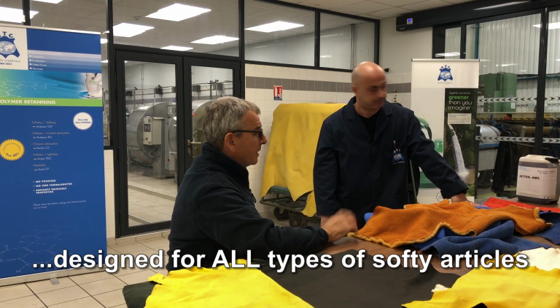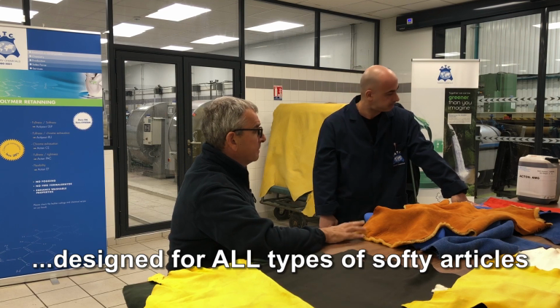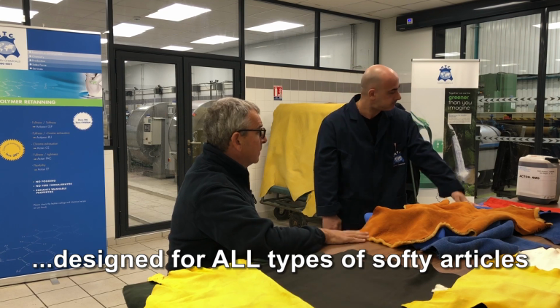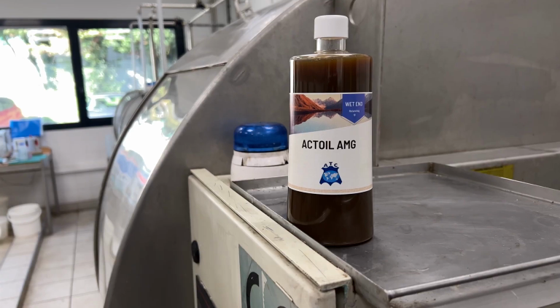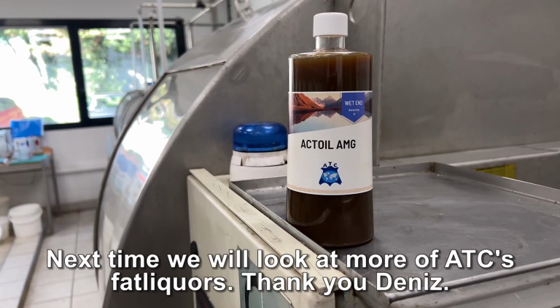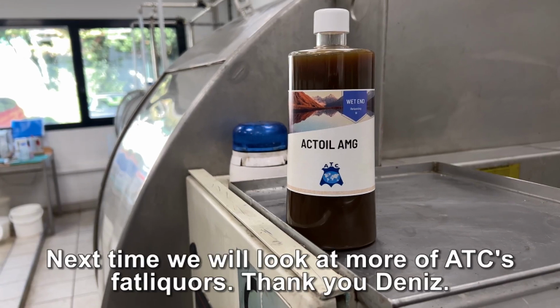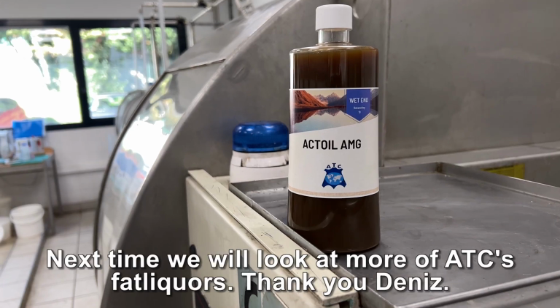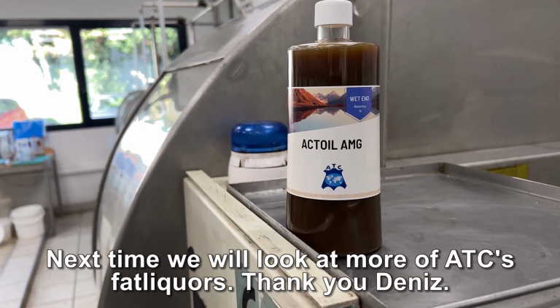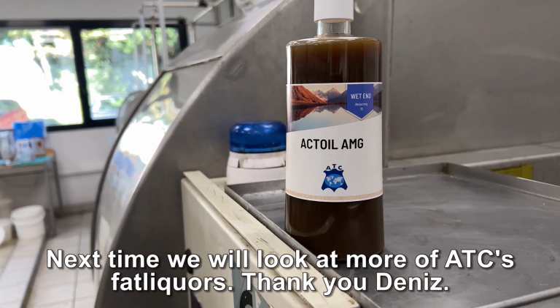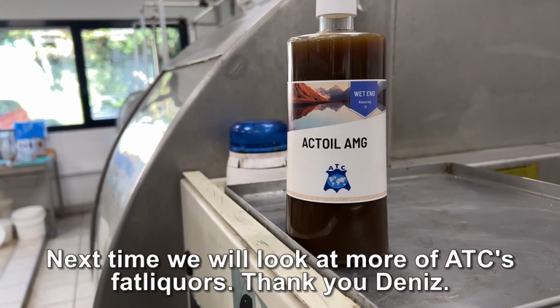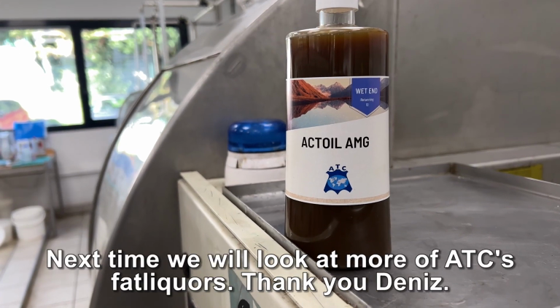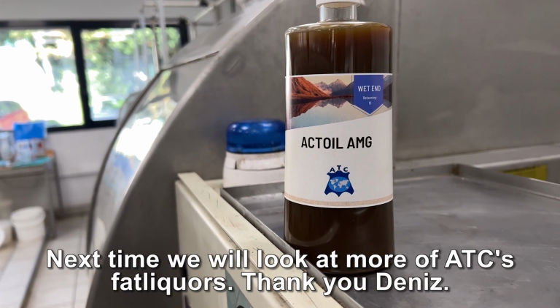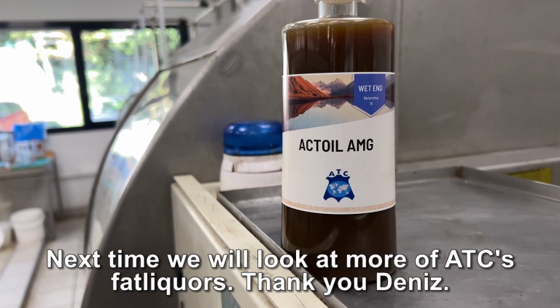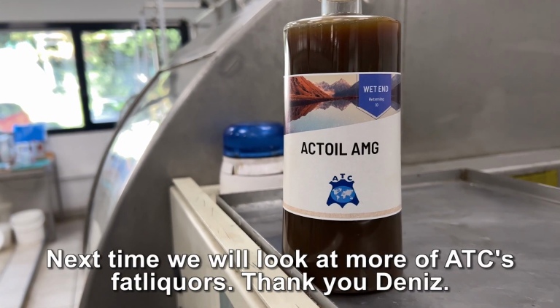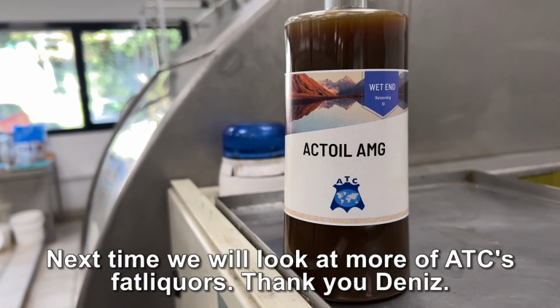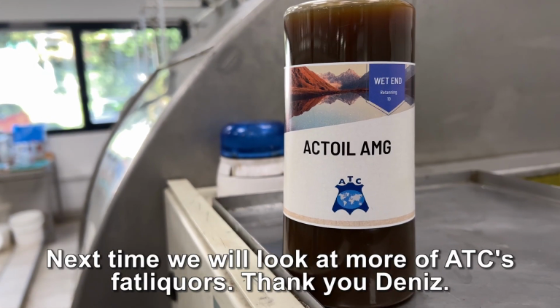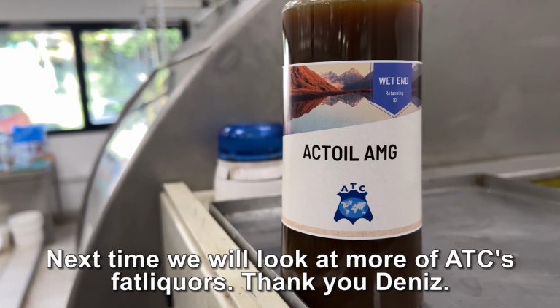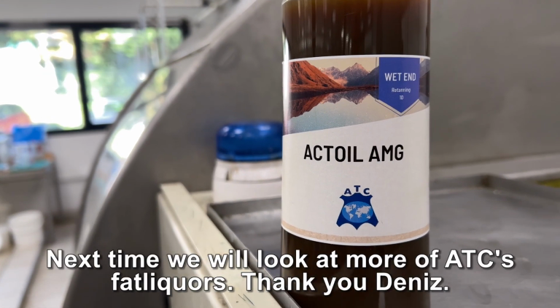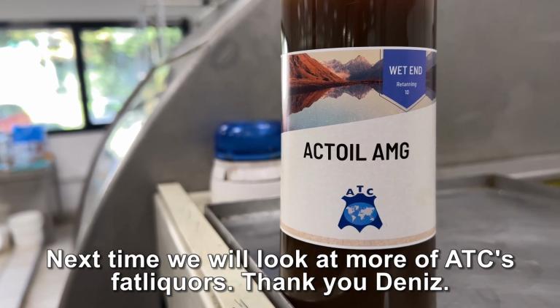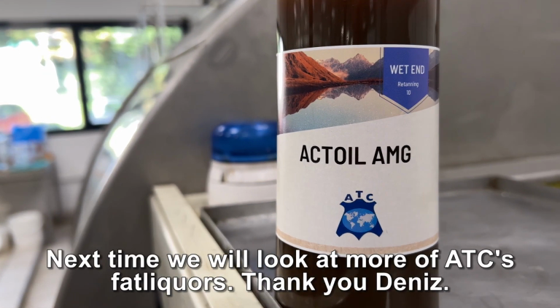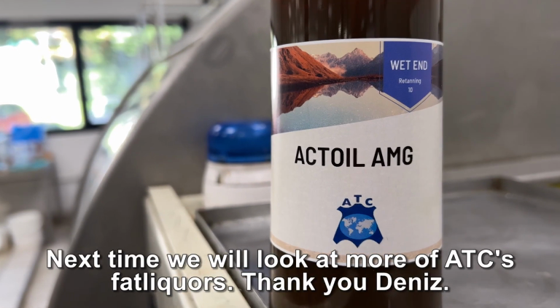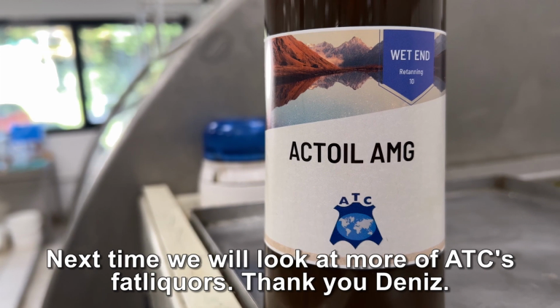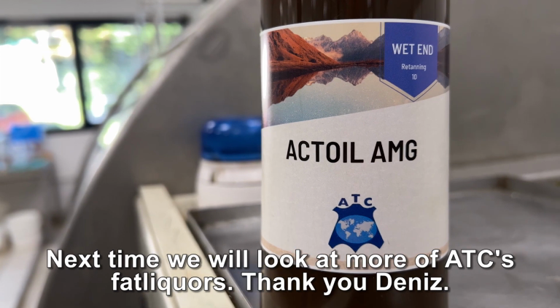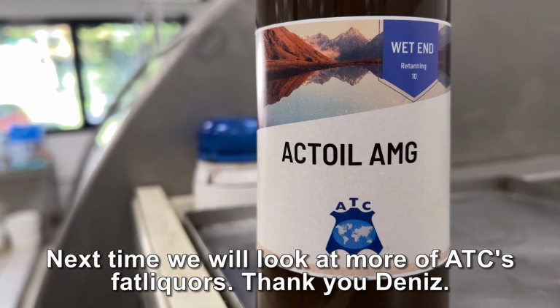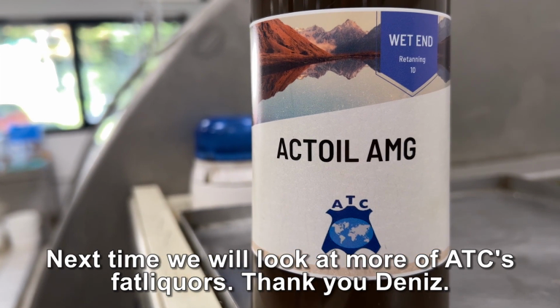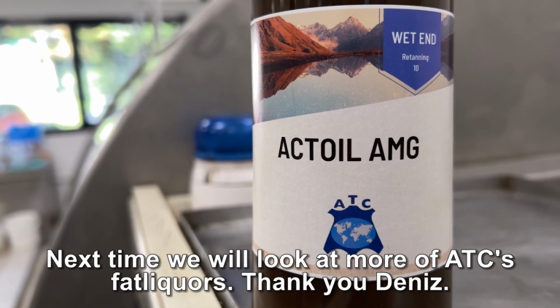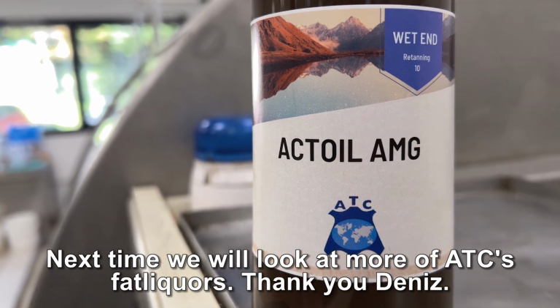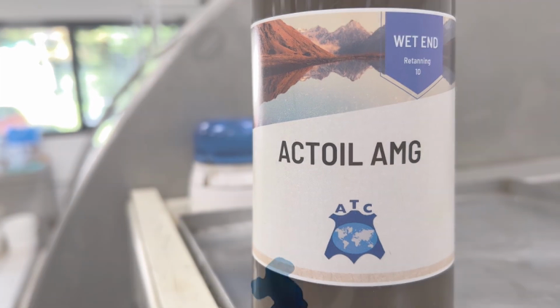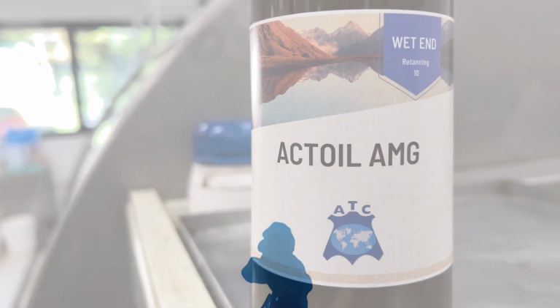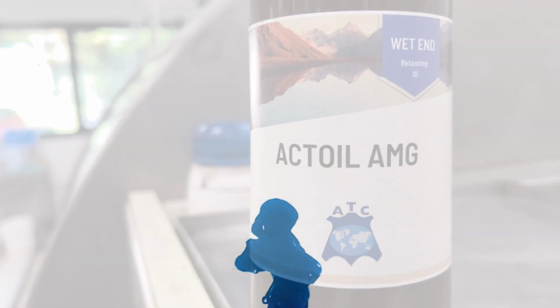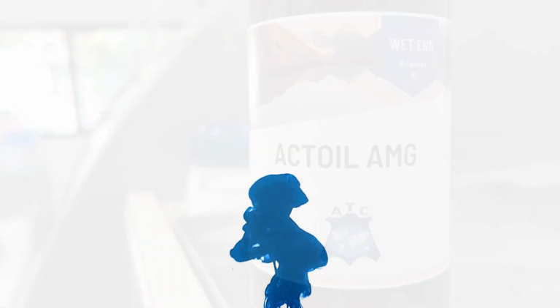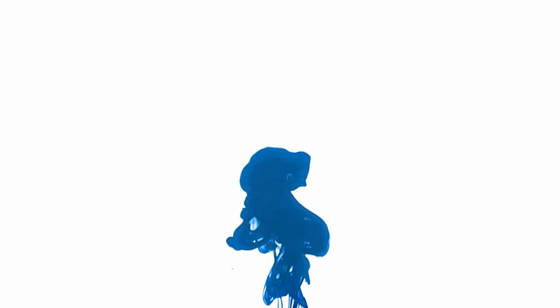That's great, Dennis. Thank you very much. Next time we'll look at more products from the ATC fat liquor family. Thank you. Thanks for joining us.